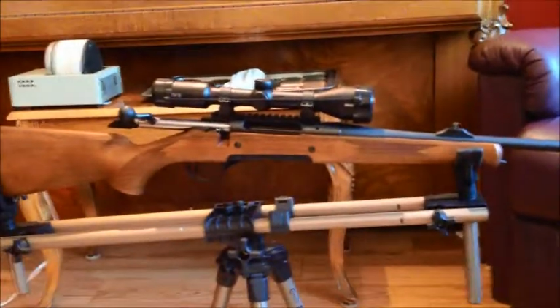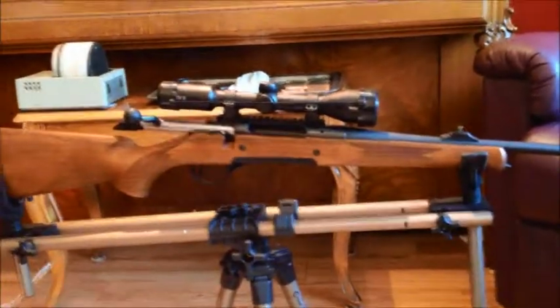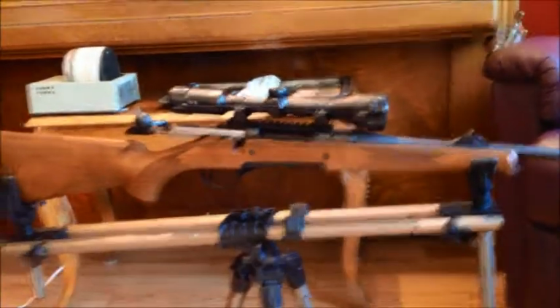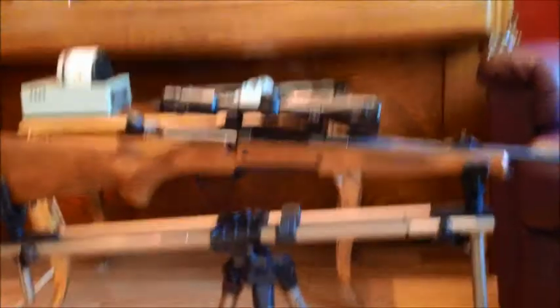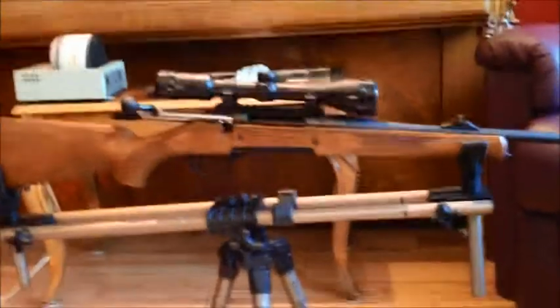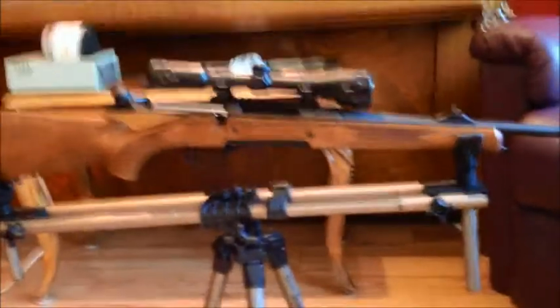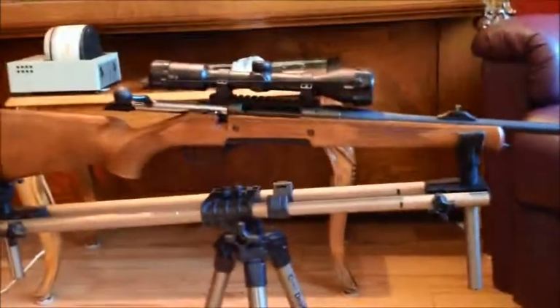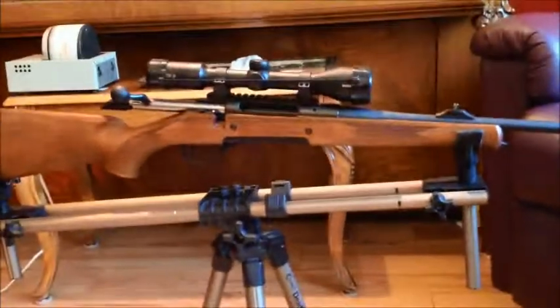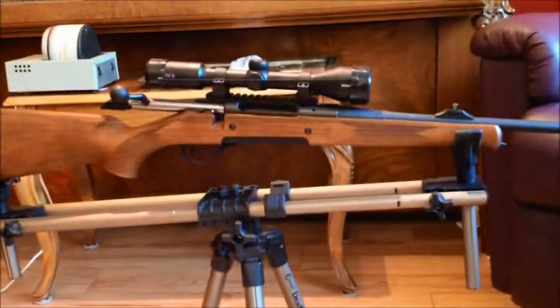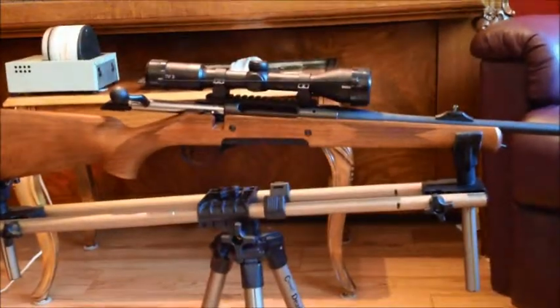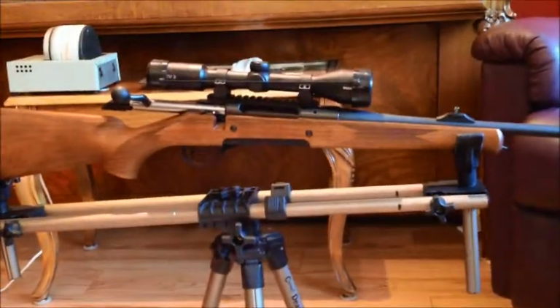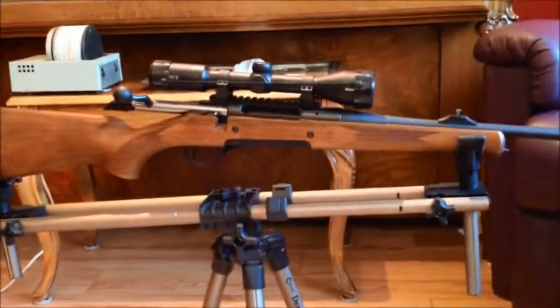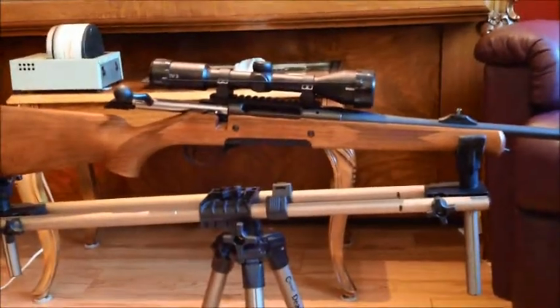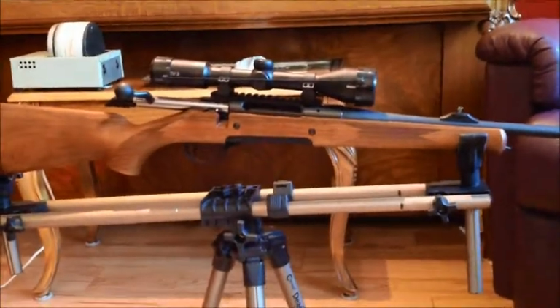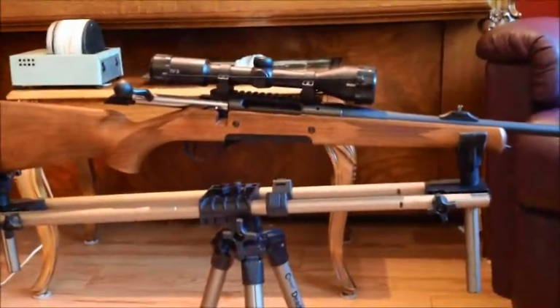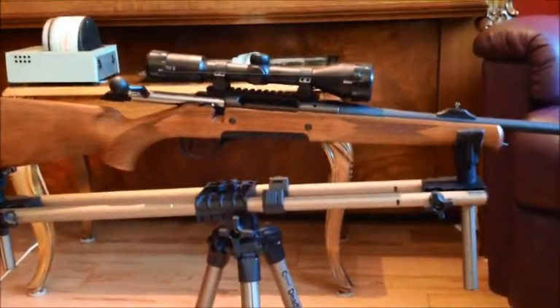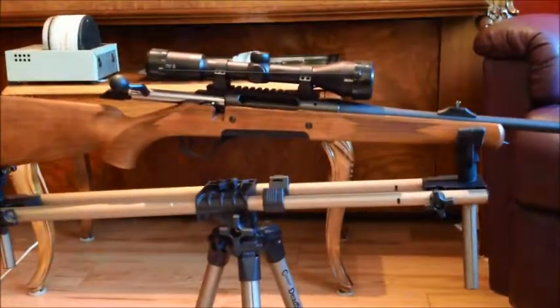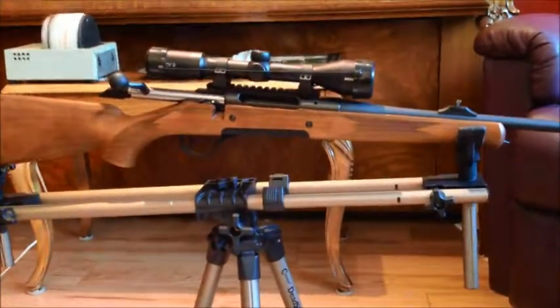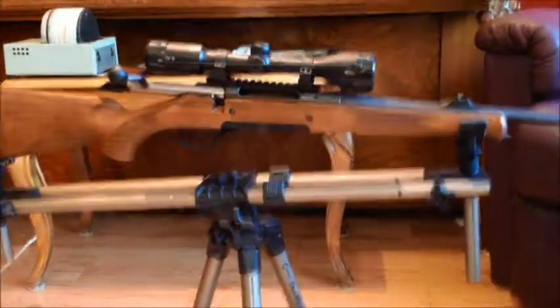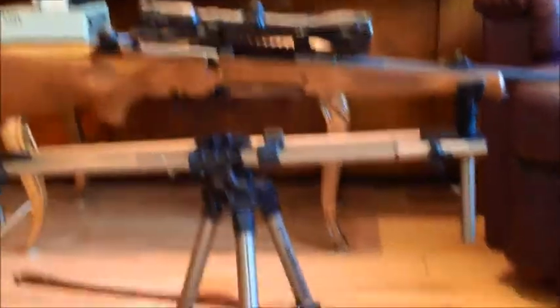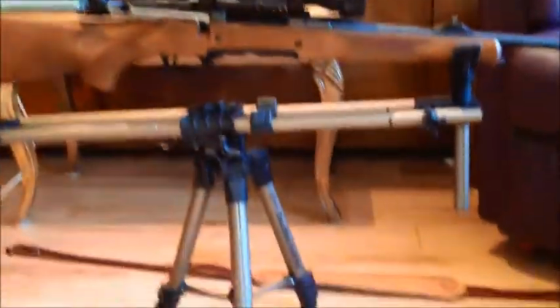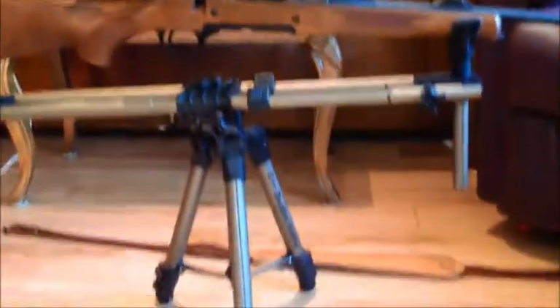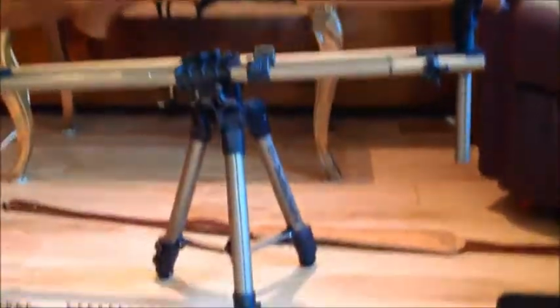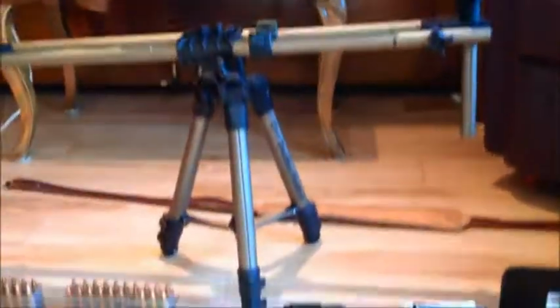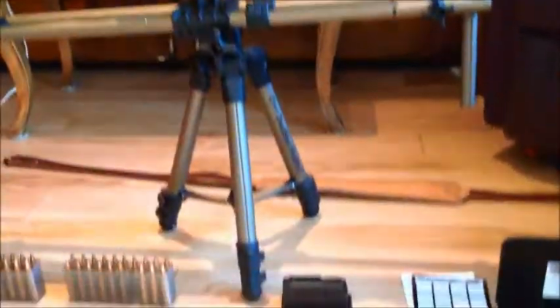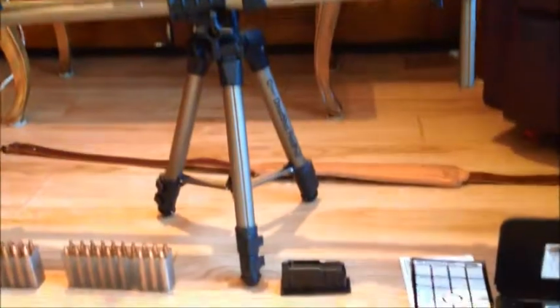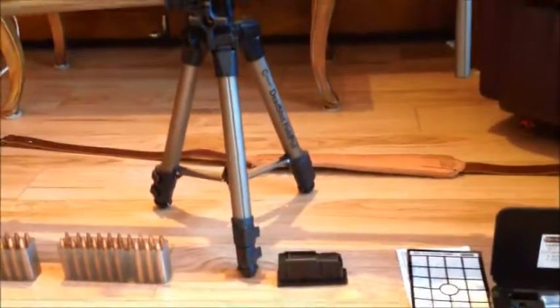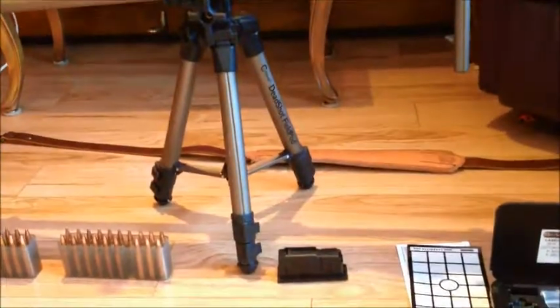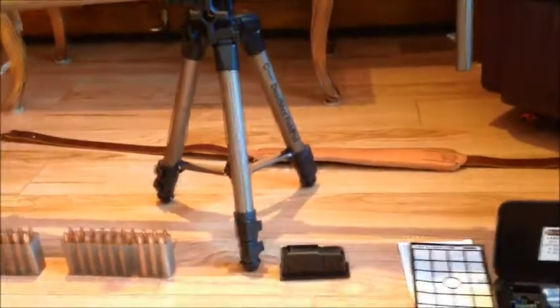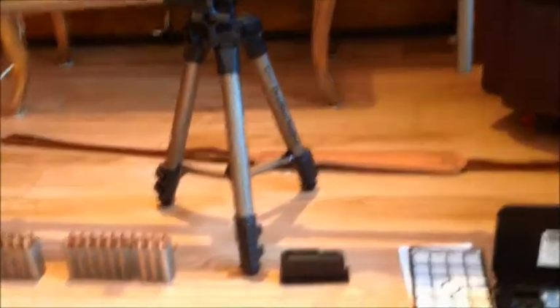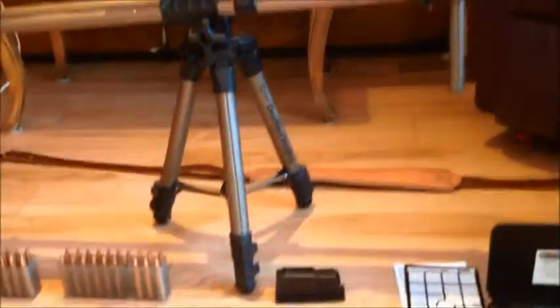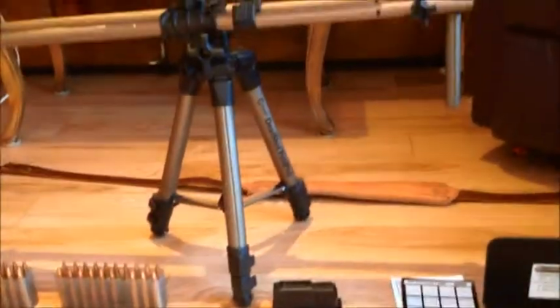I should mention the gun is empty, the bolt's open, and the mag's on the ground.